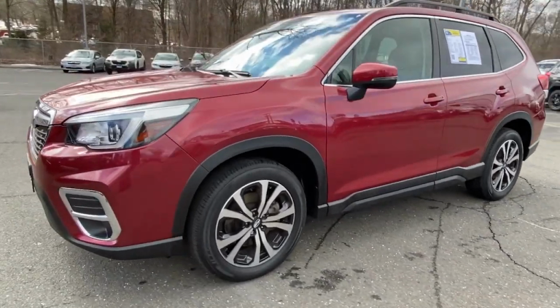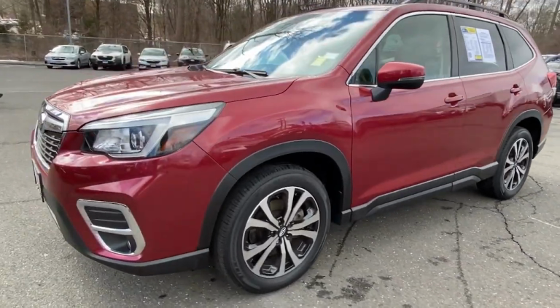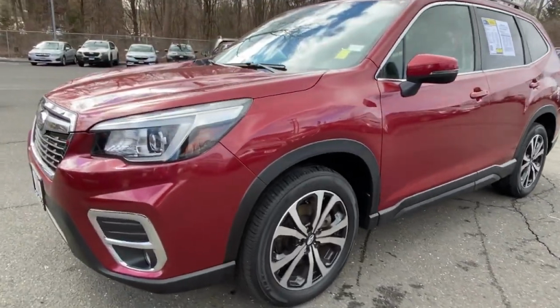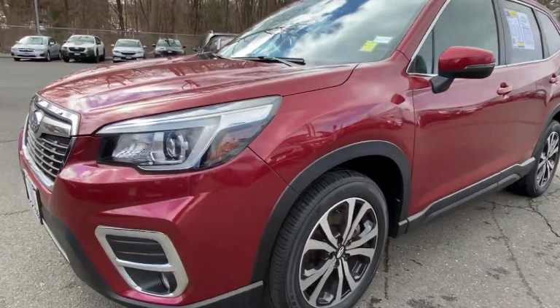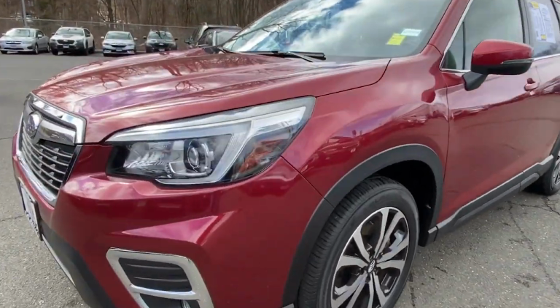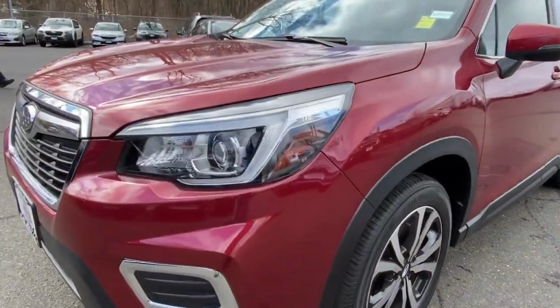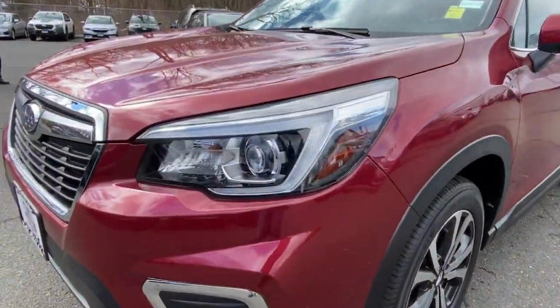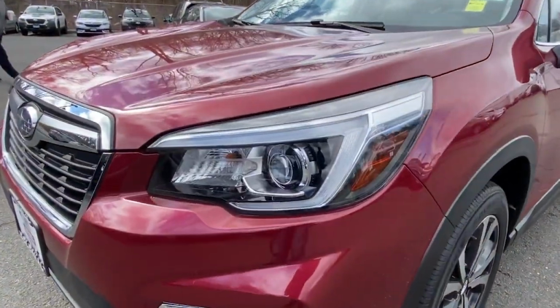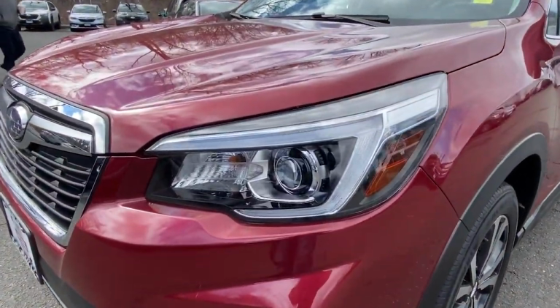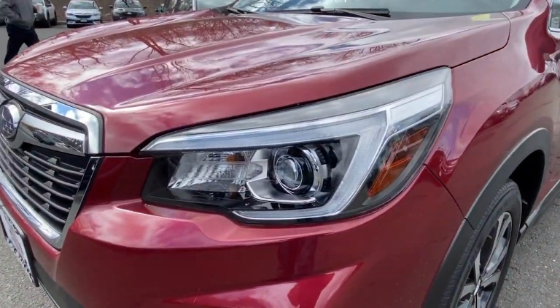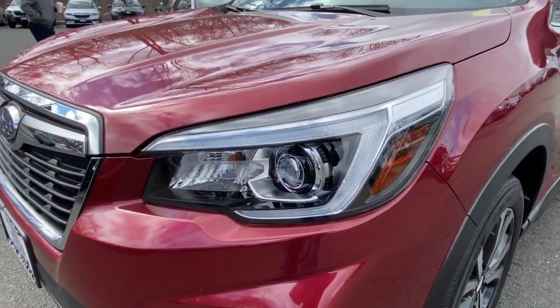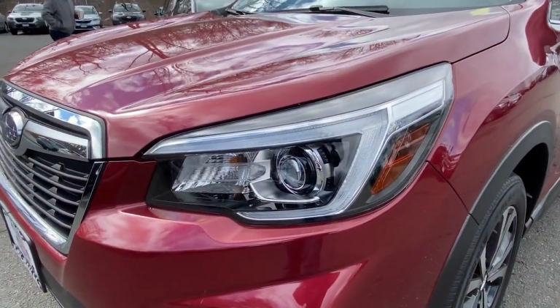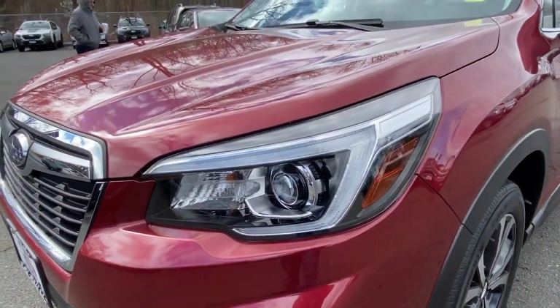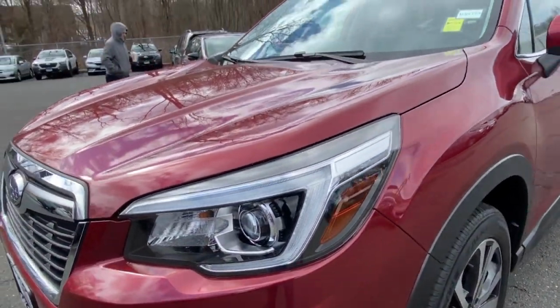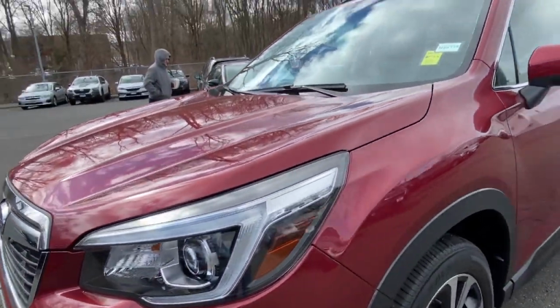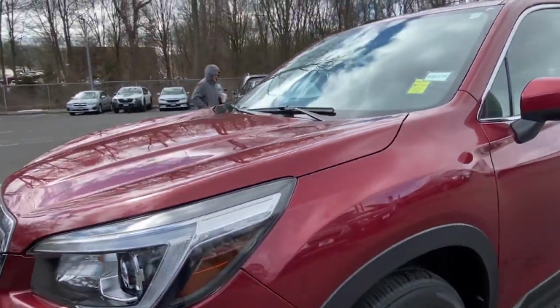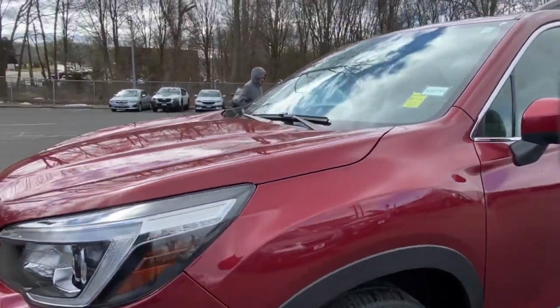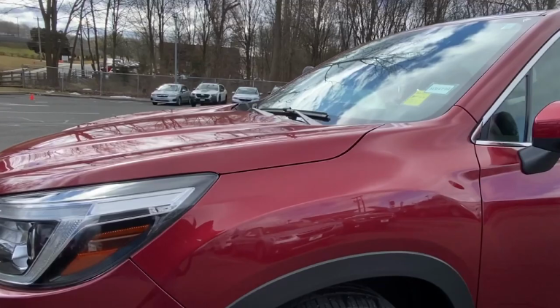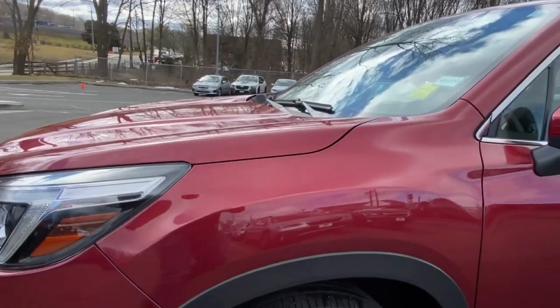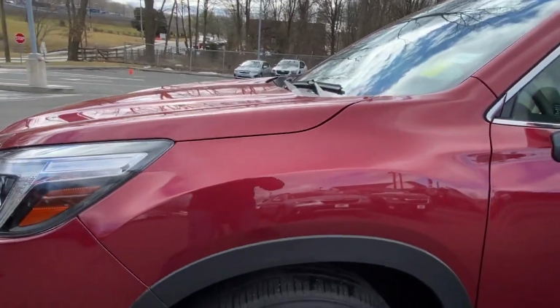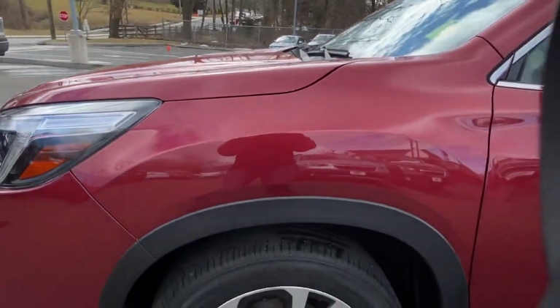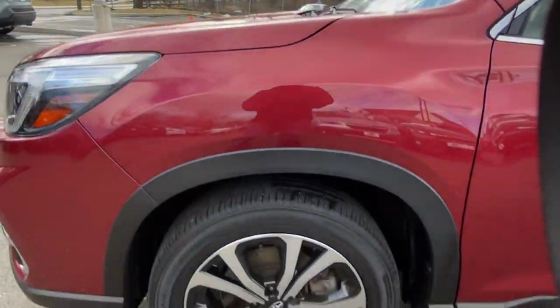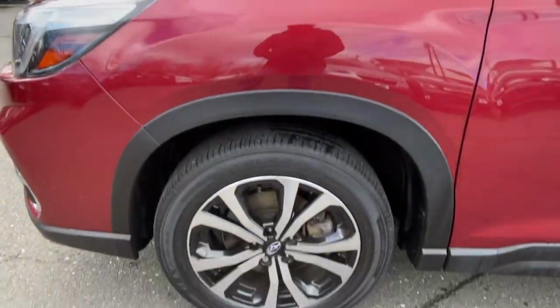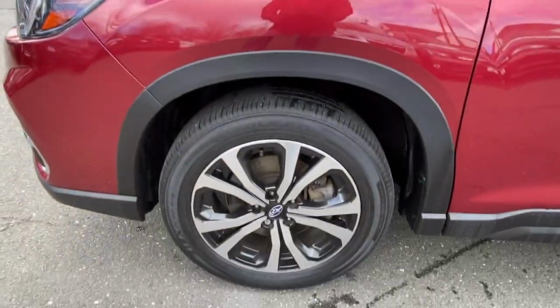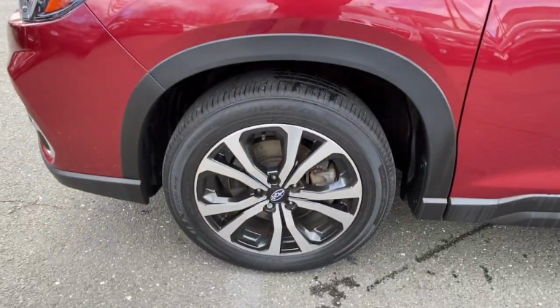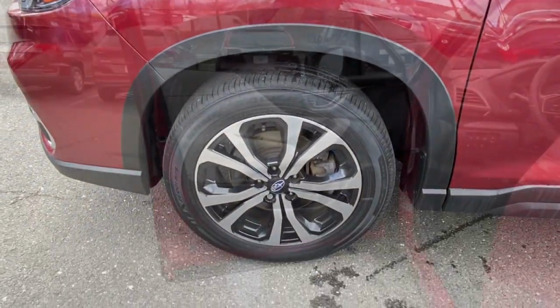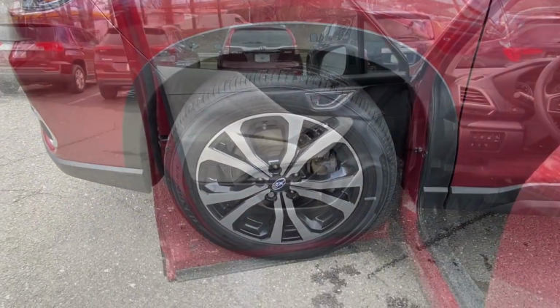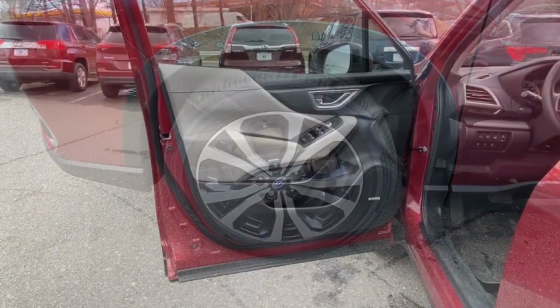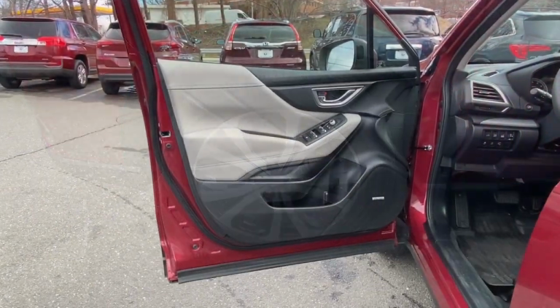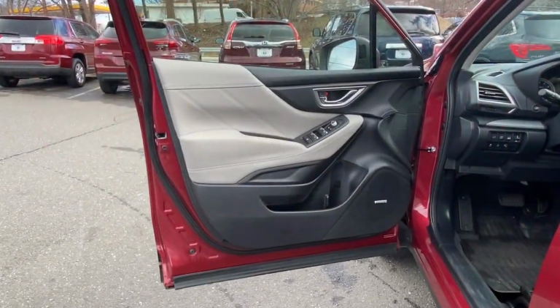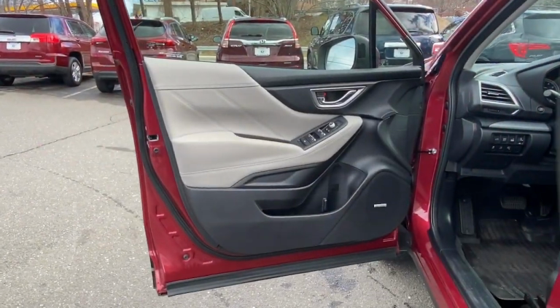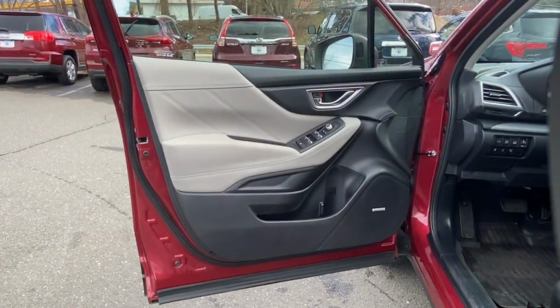Get the peace of mind you deserve with this well-built Forester. Our team will give you an outstanding test drive experience. Stop in today.